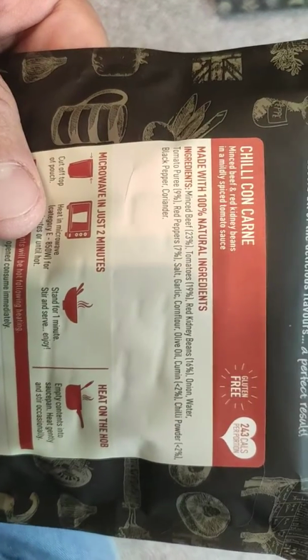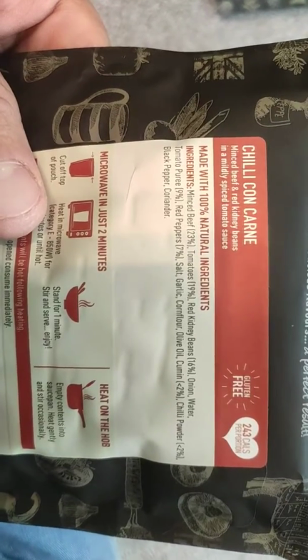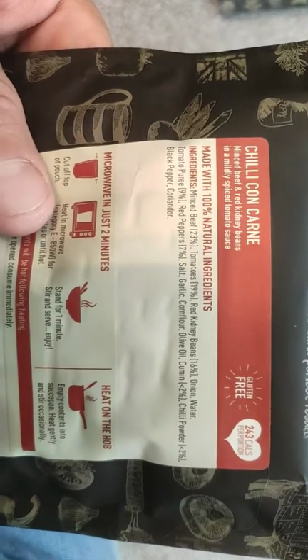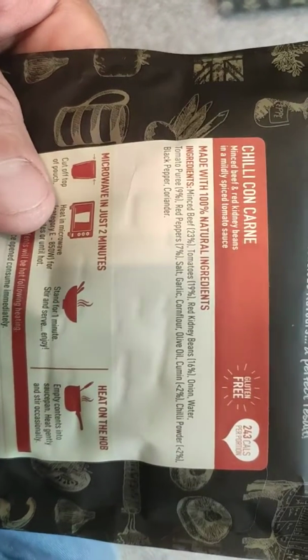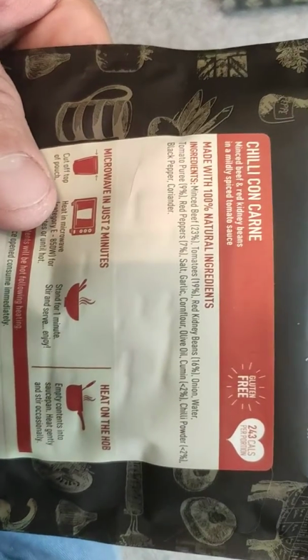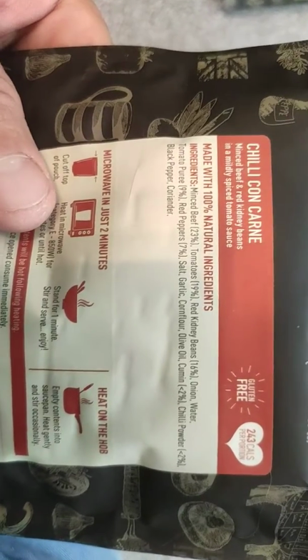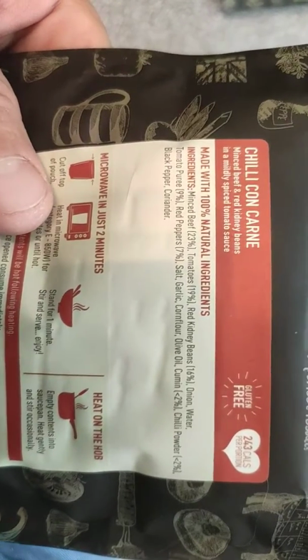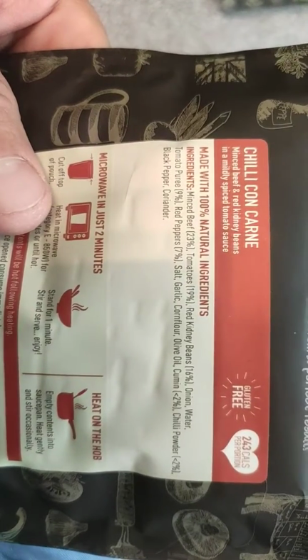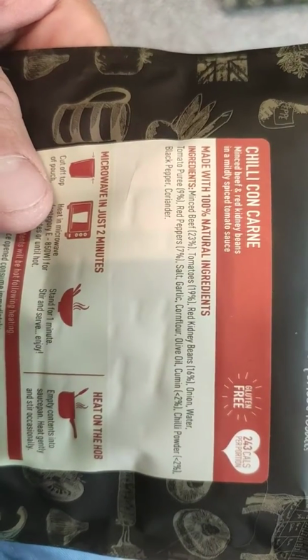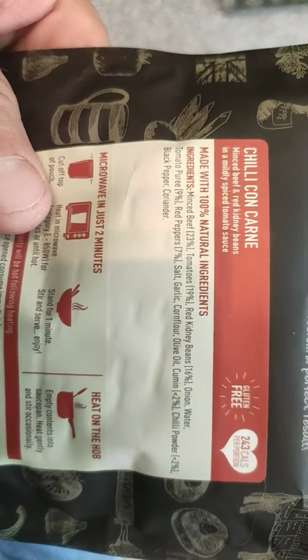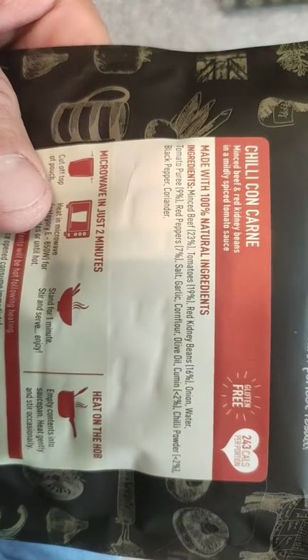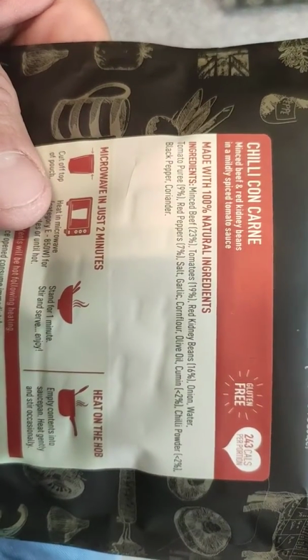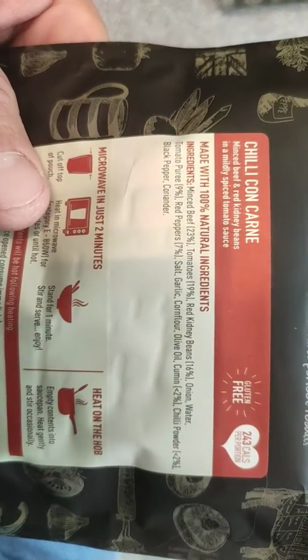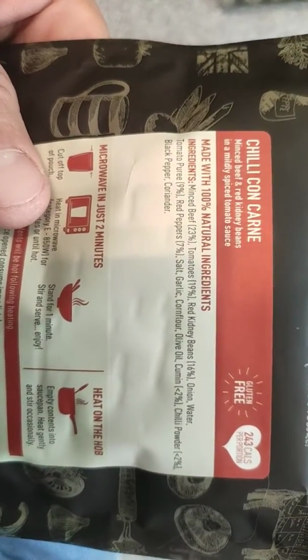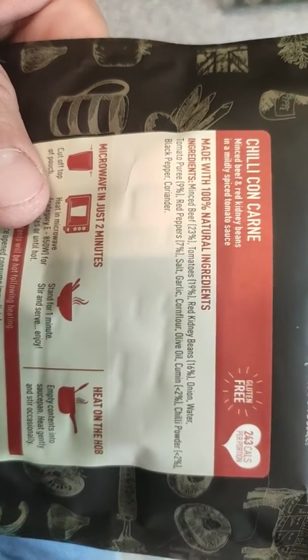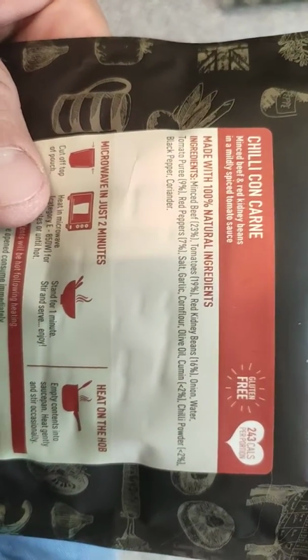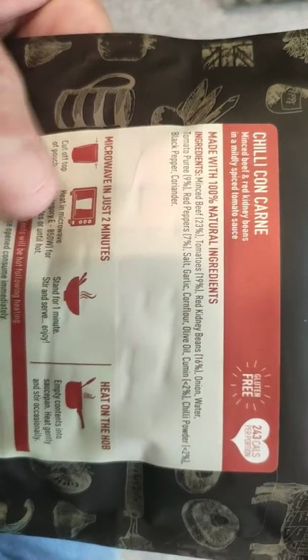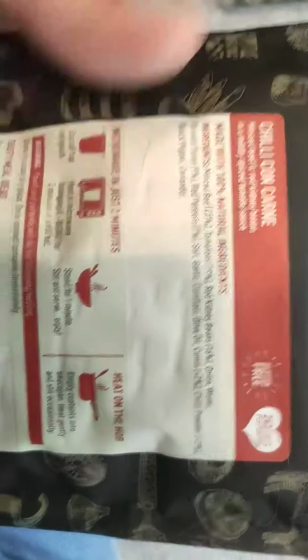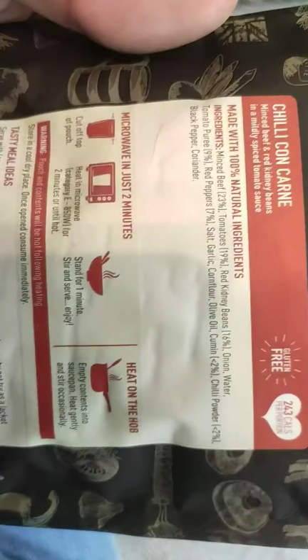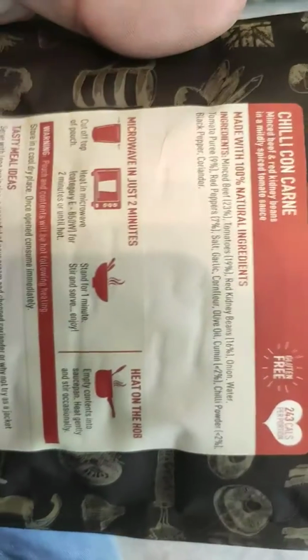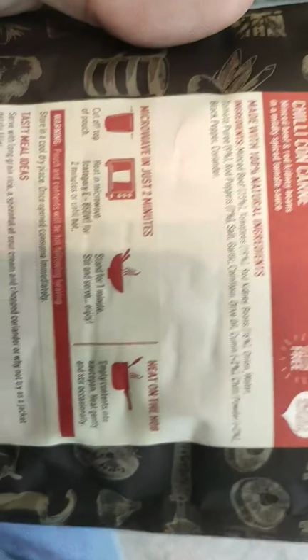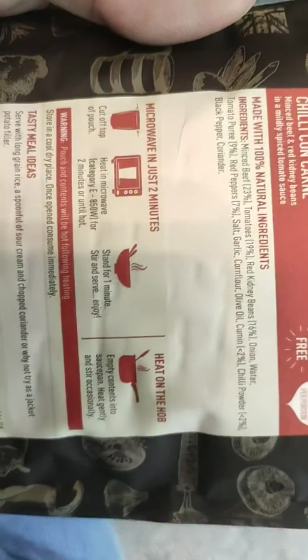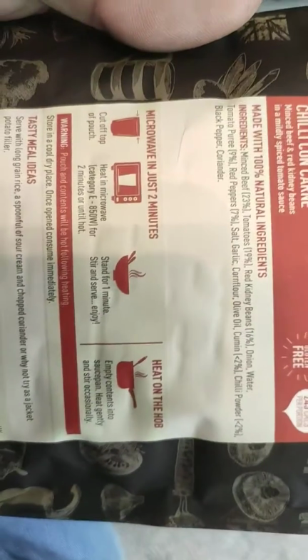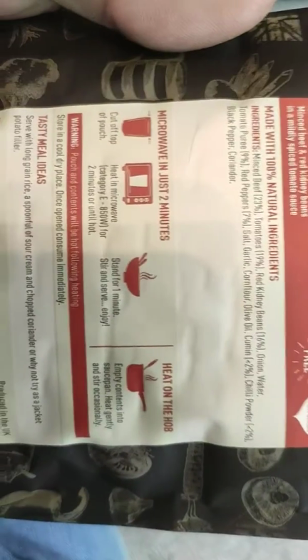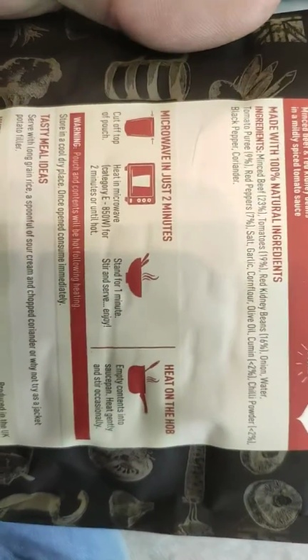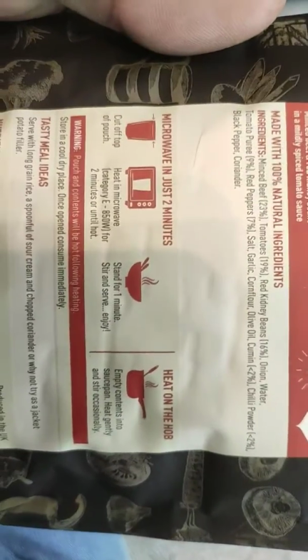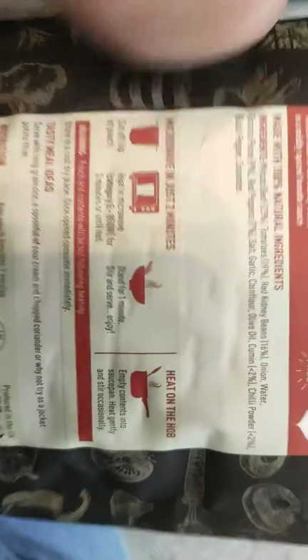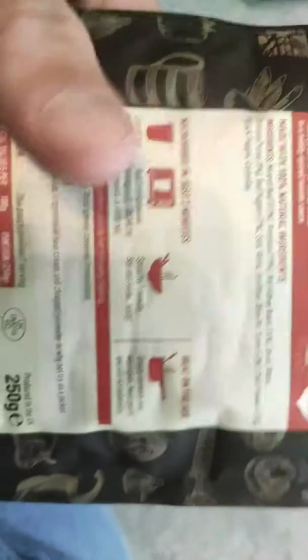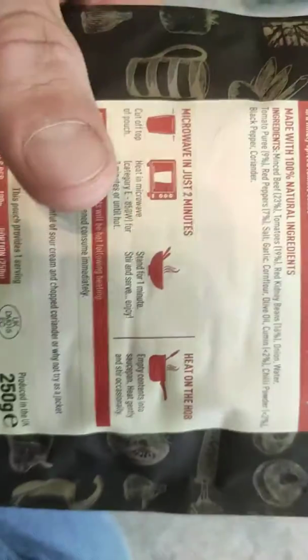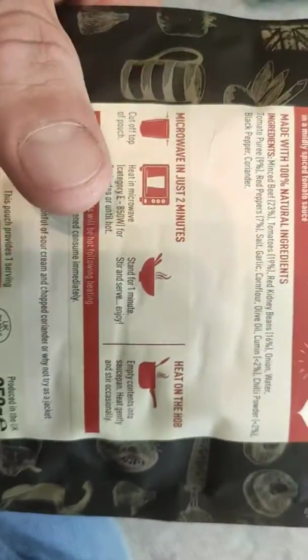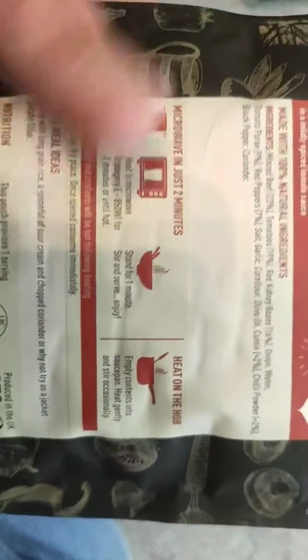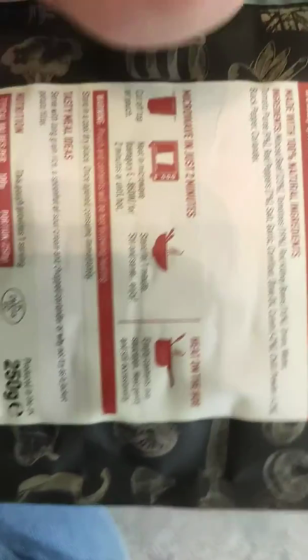And as you can see there's no rubbish in there. It's very good. Again, it's a two-minute cook in the microwave or on the hob.